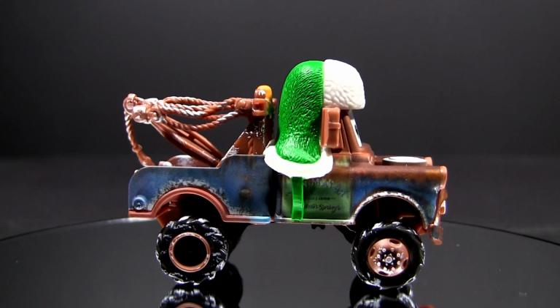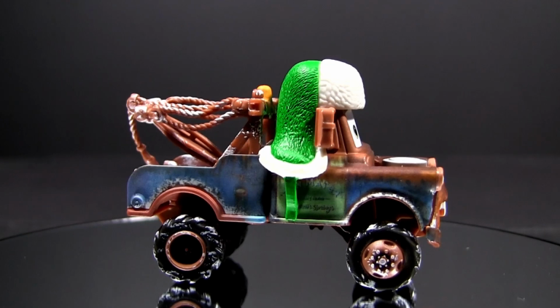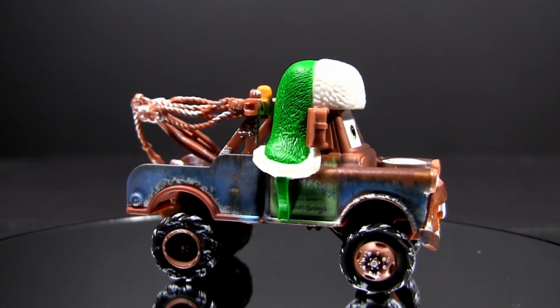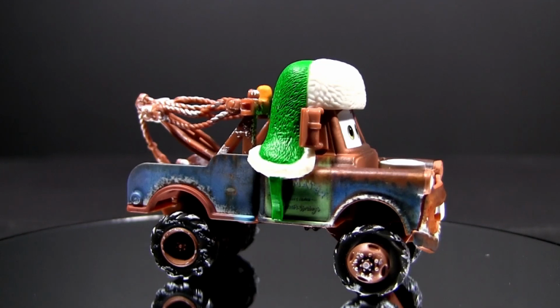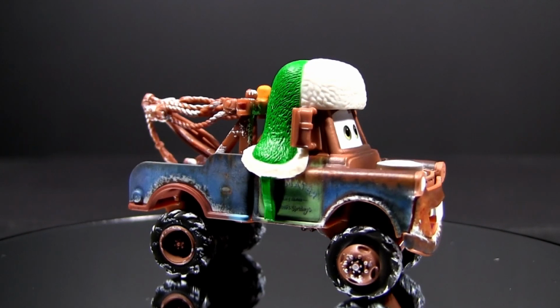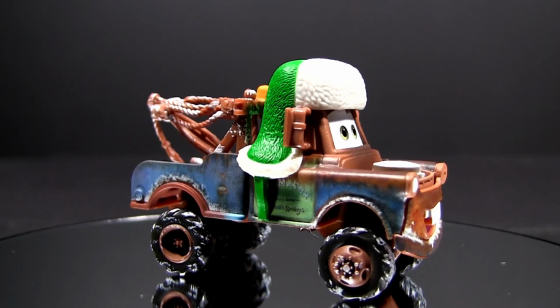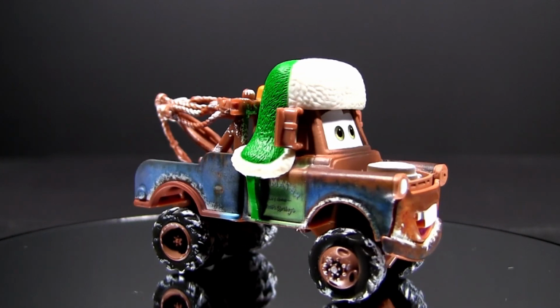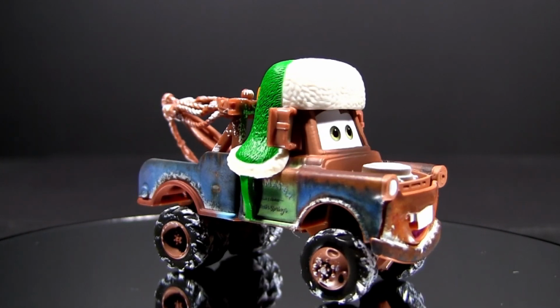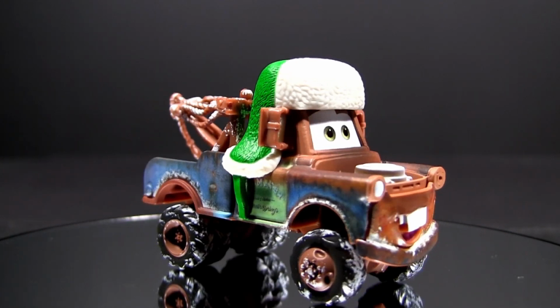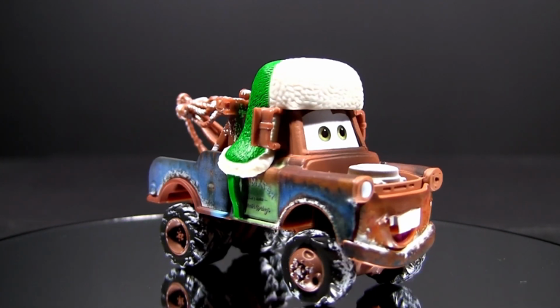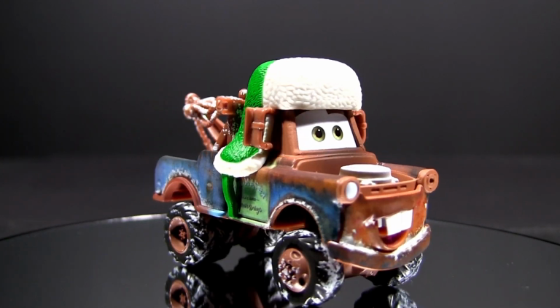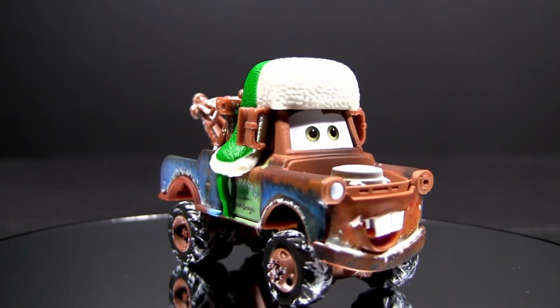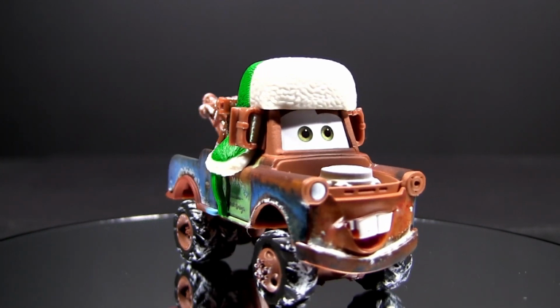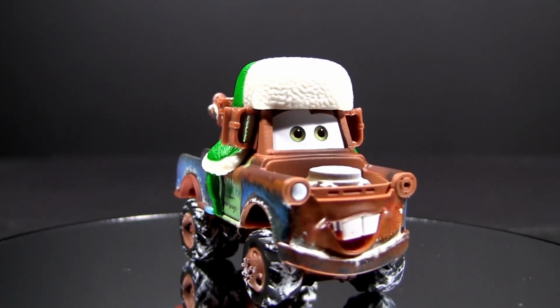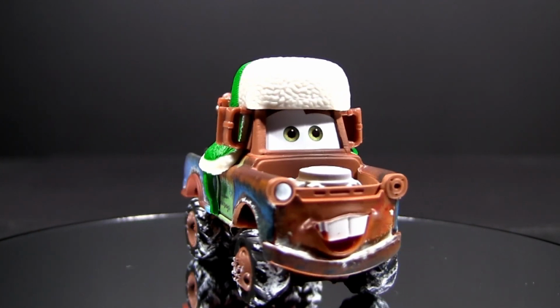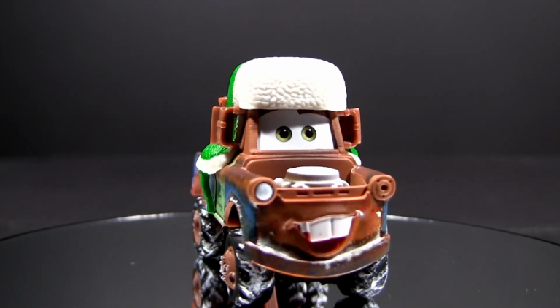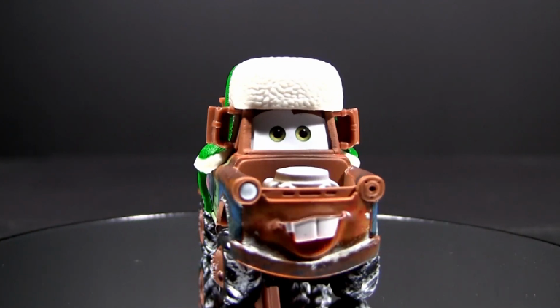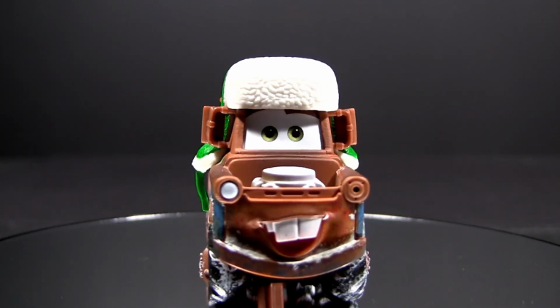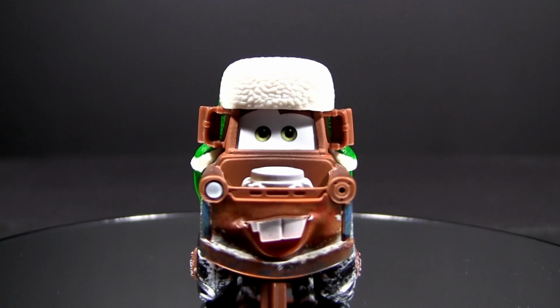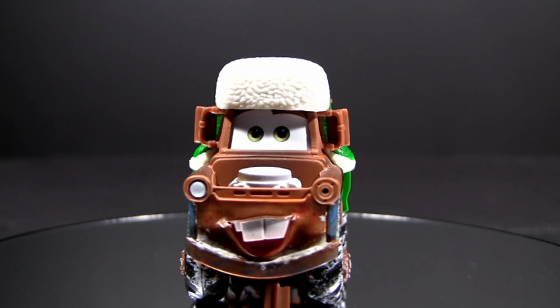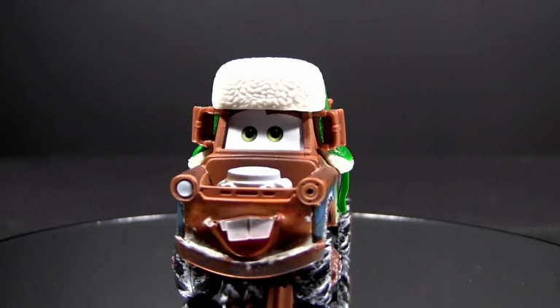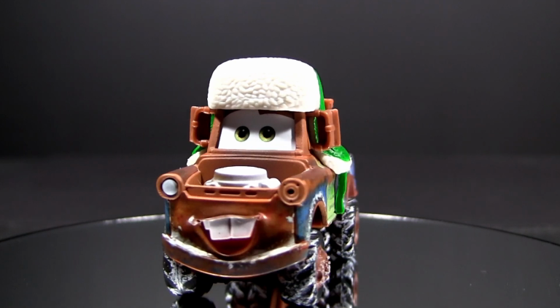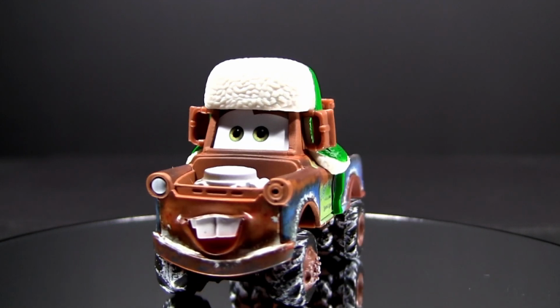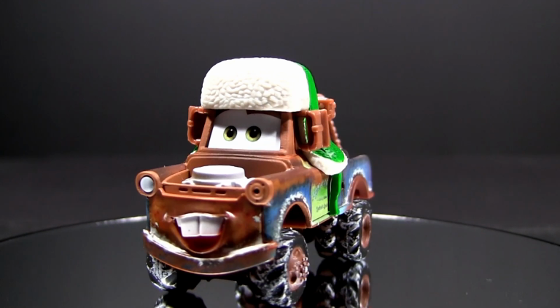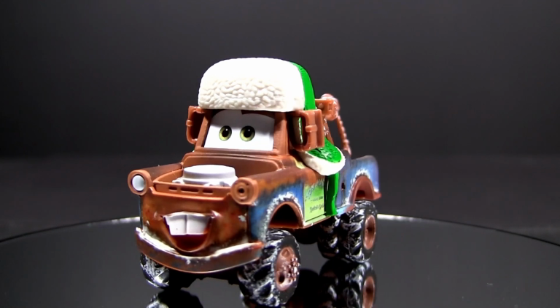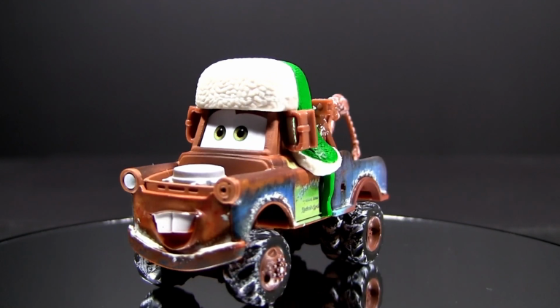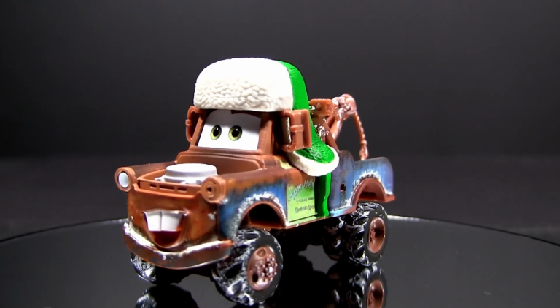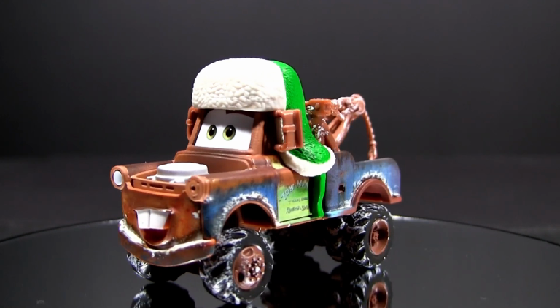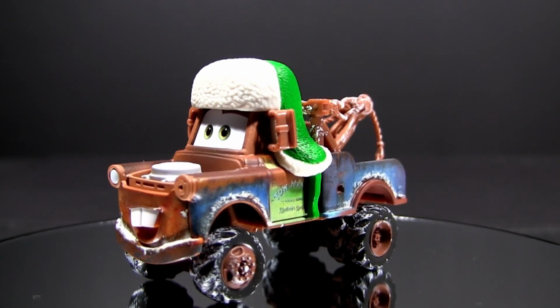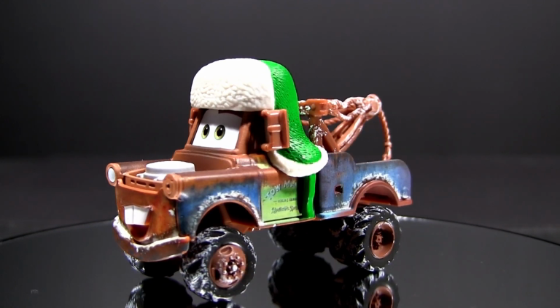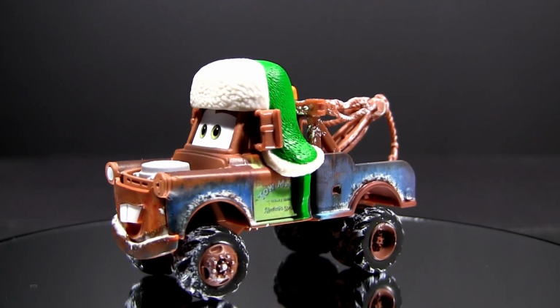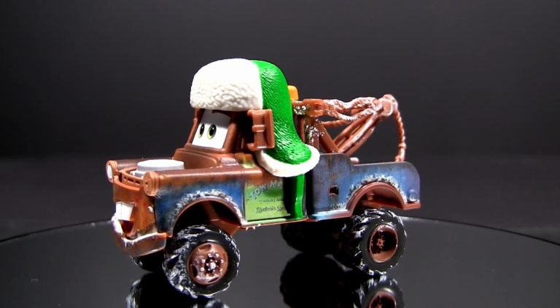Weehoo Winter Mater is three and a half inches long, a bit over one and a half inches wide, and almost two and a half inches tall.